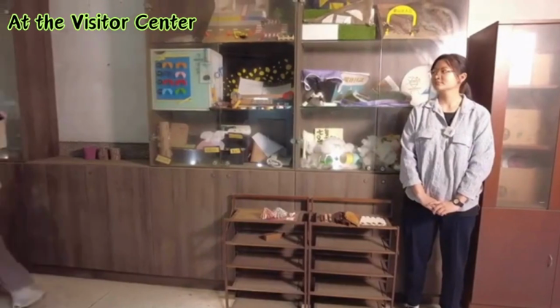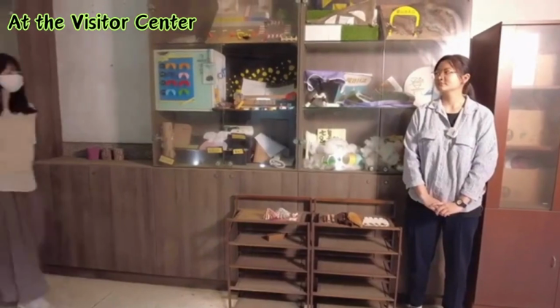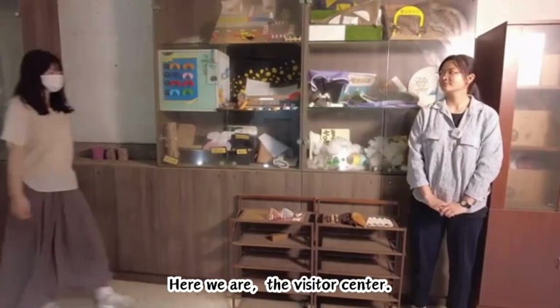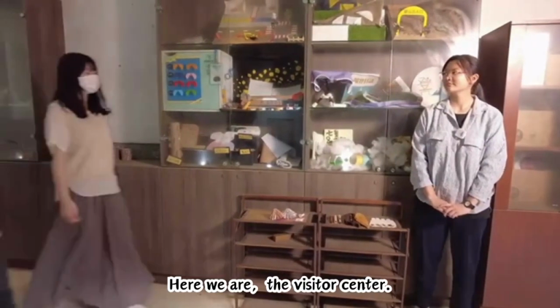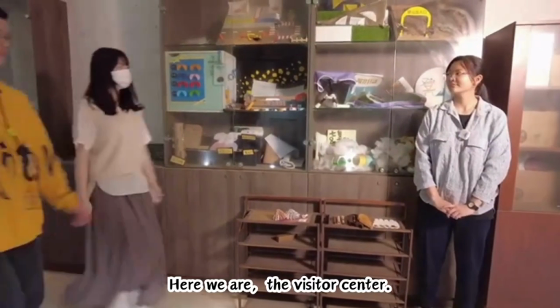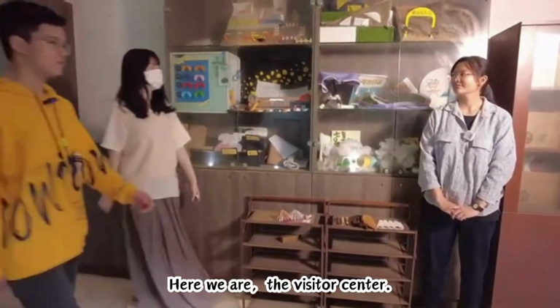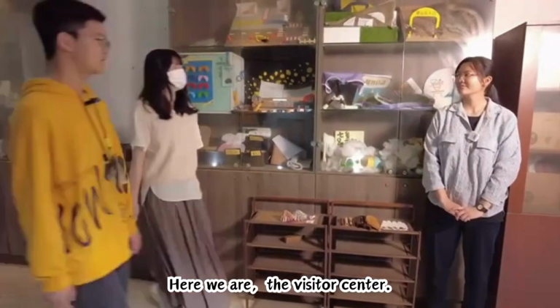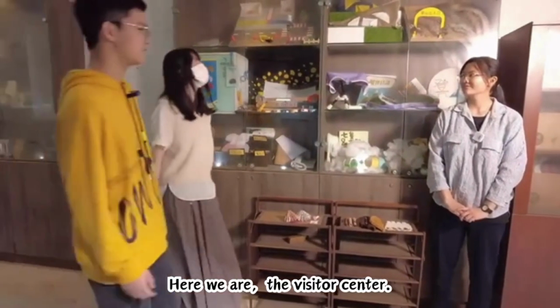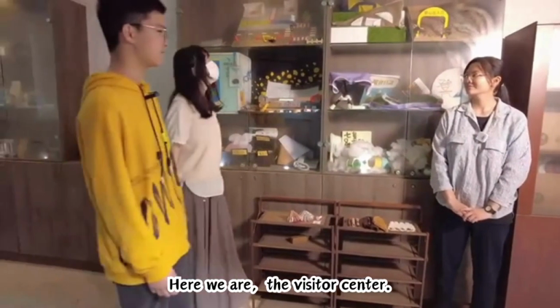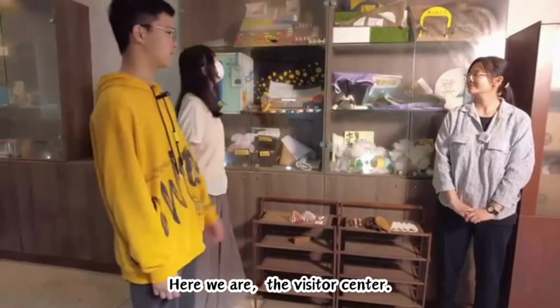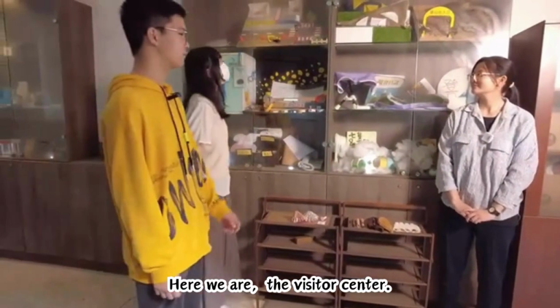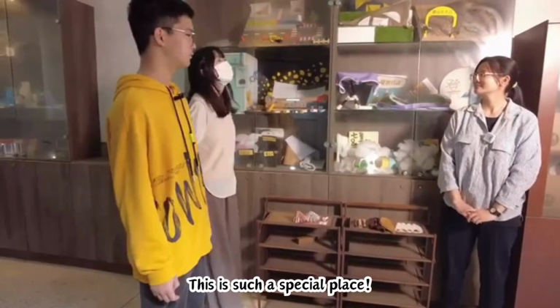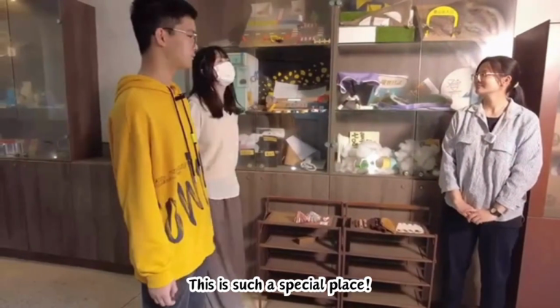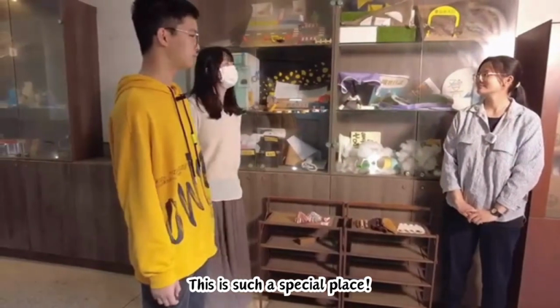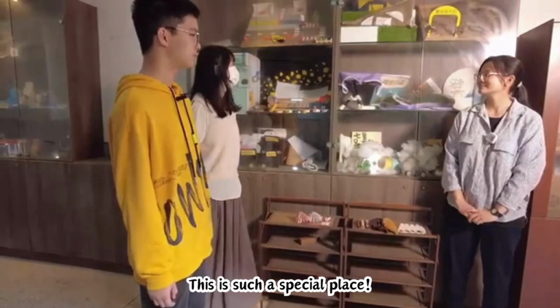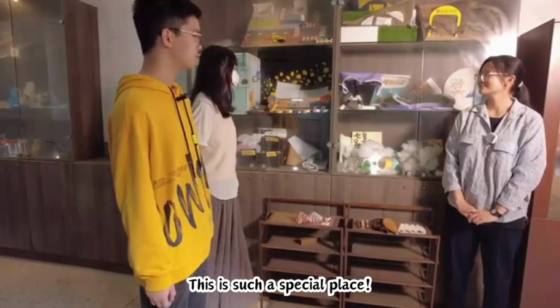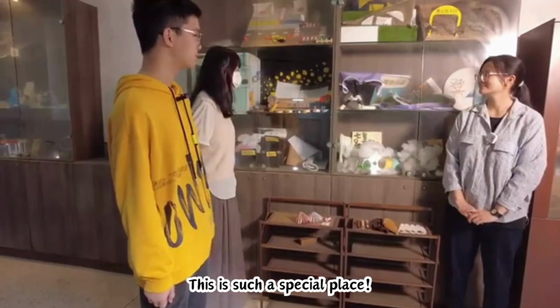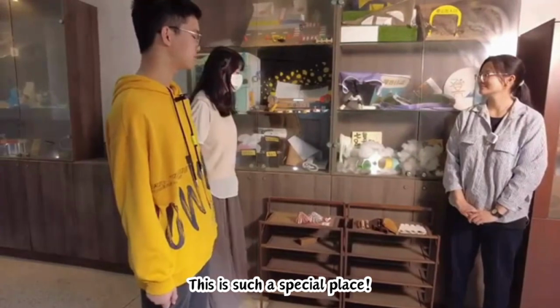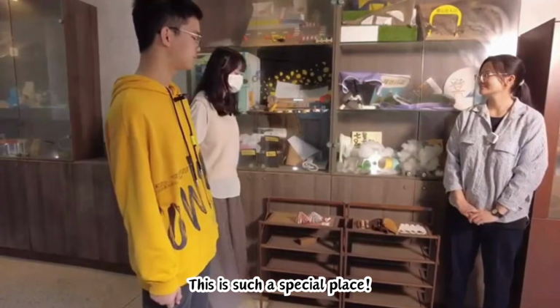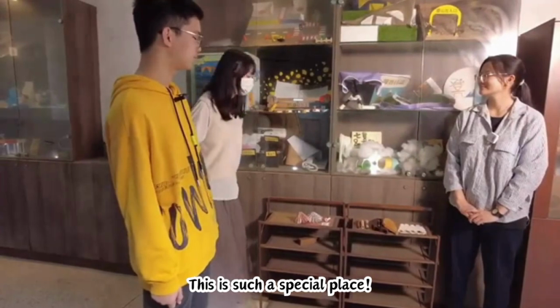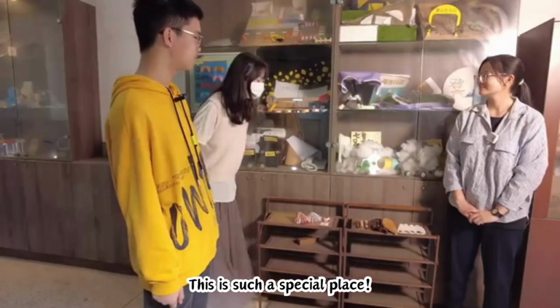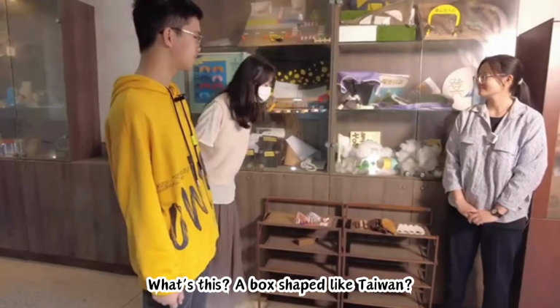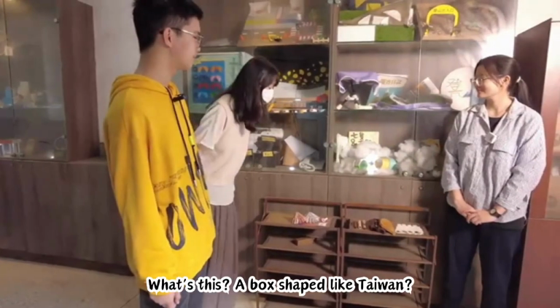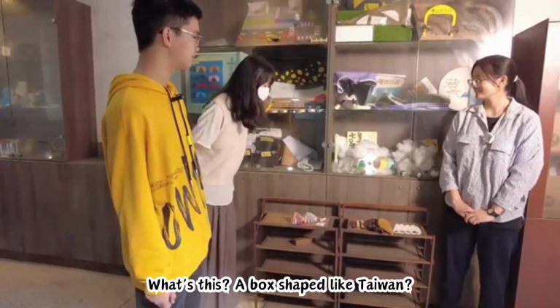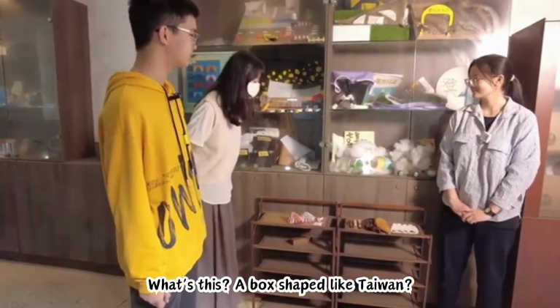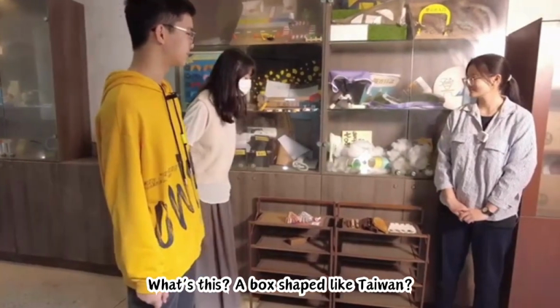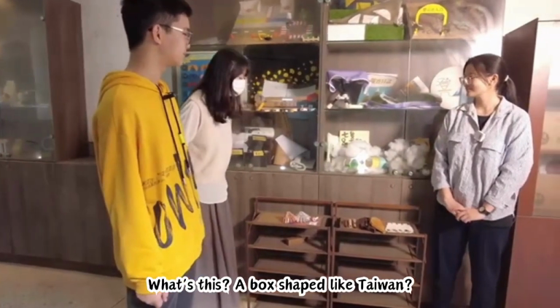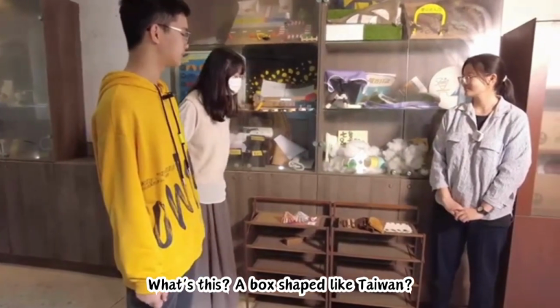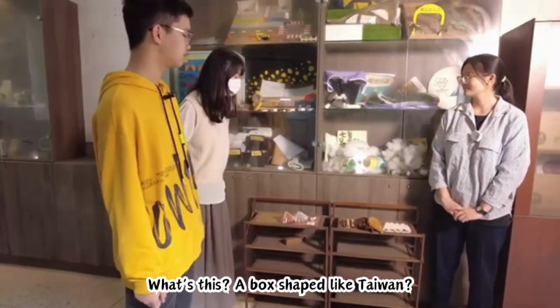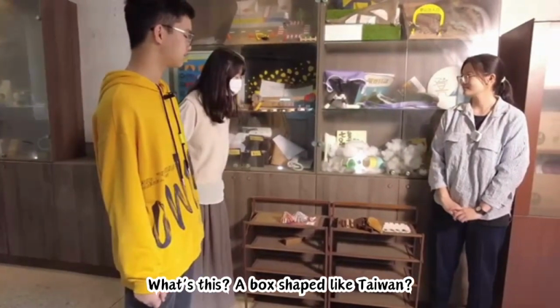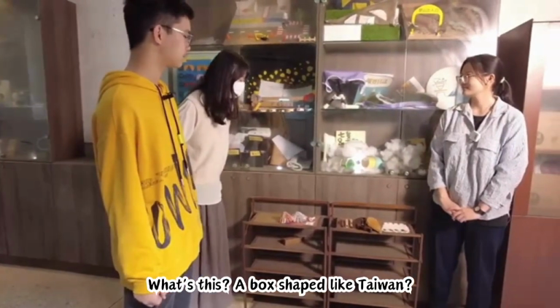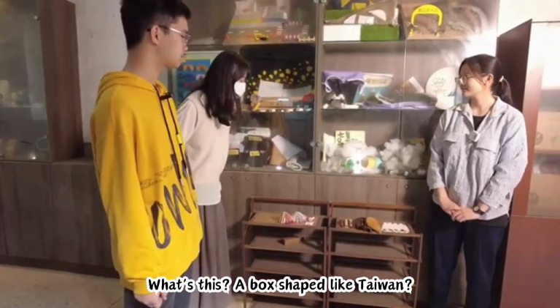Here we are, the visitor center. This is such a special place. What is this? A box shaped like Taiwan?